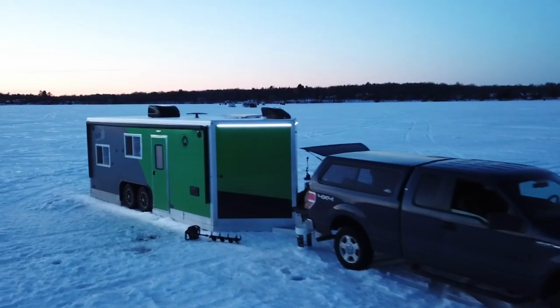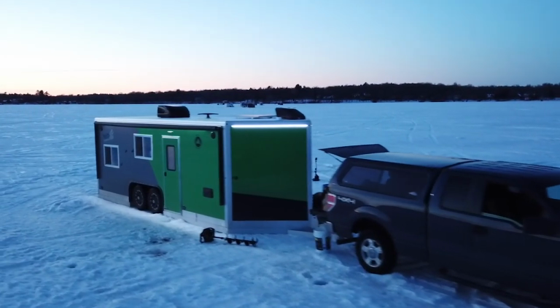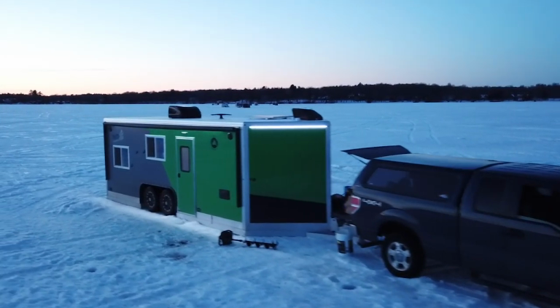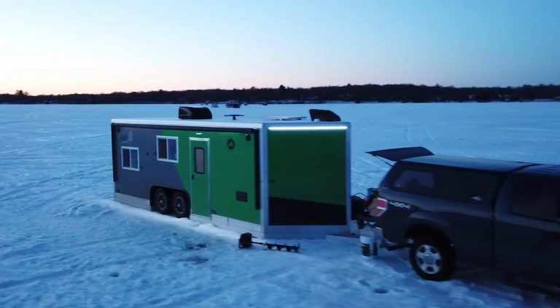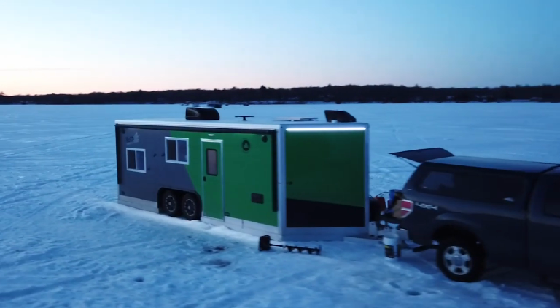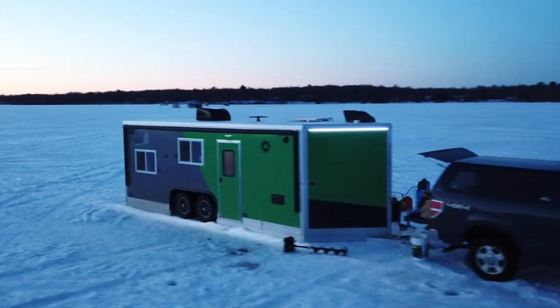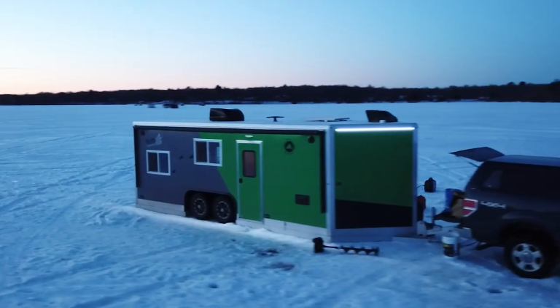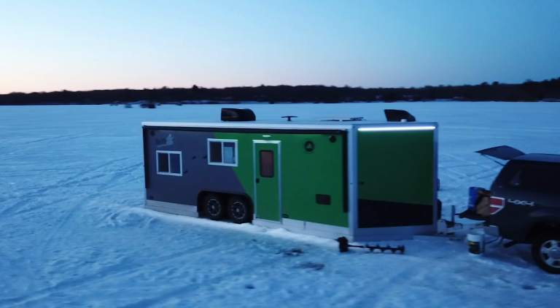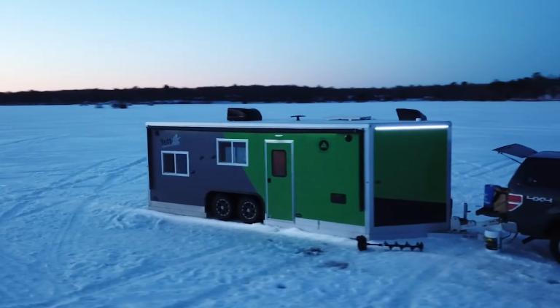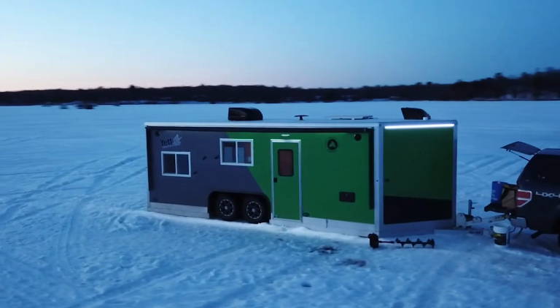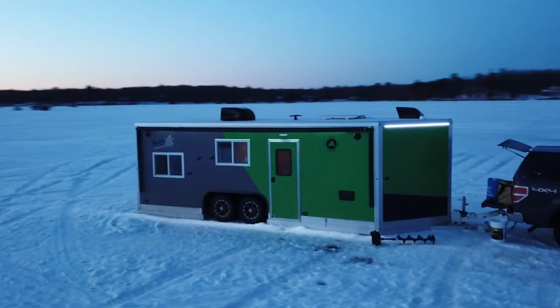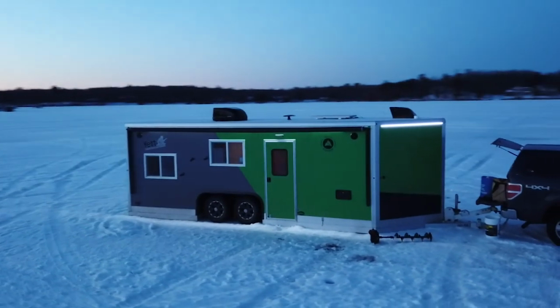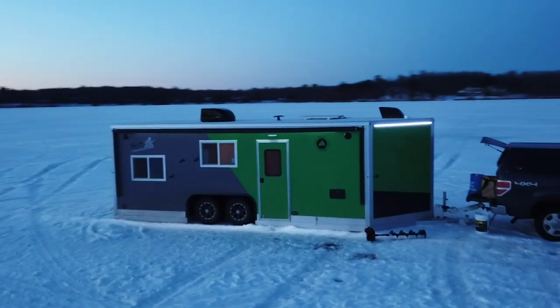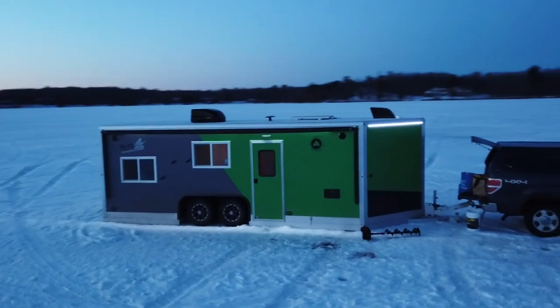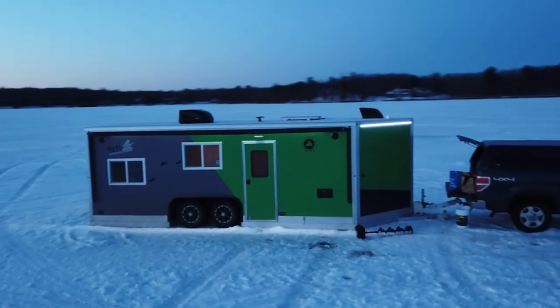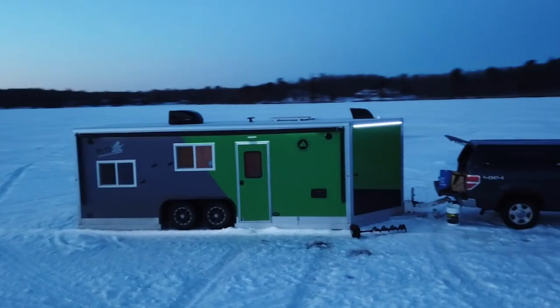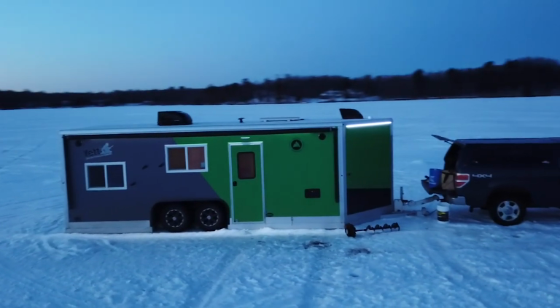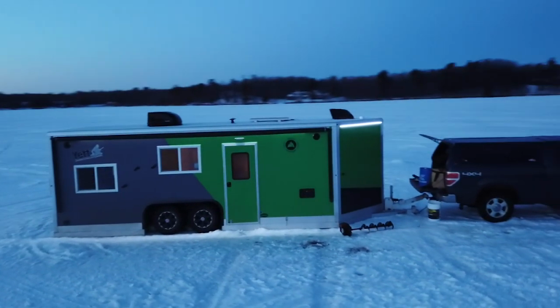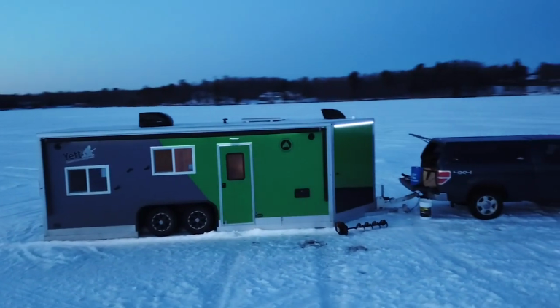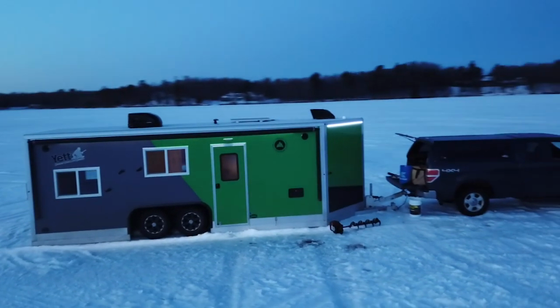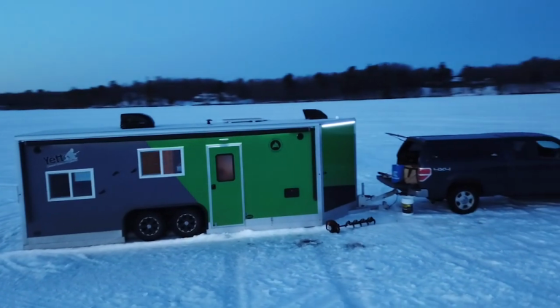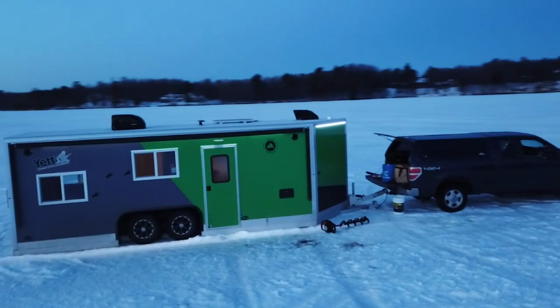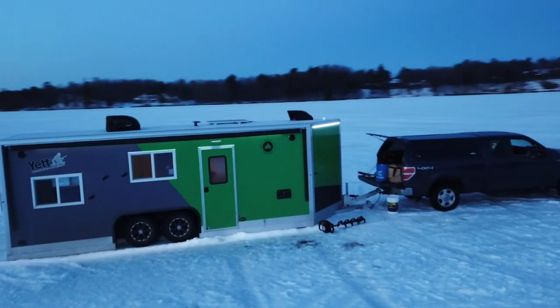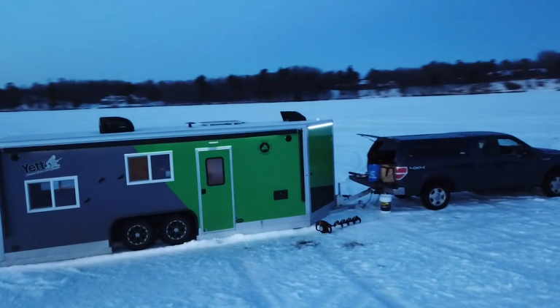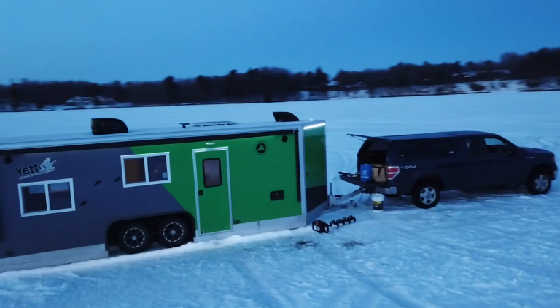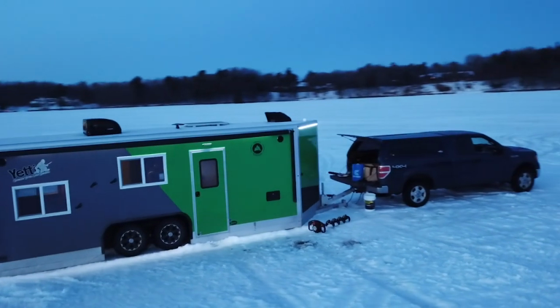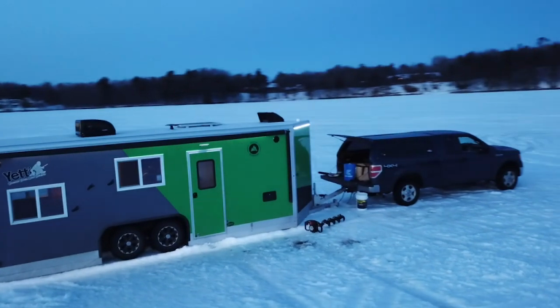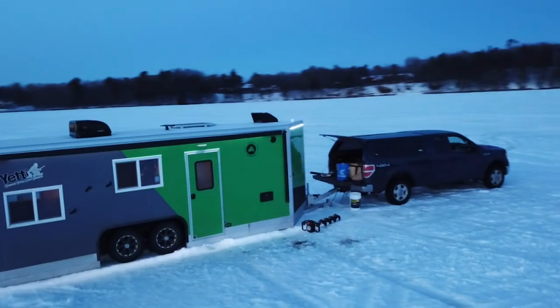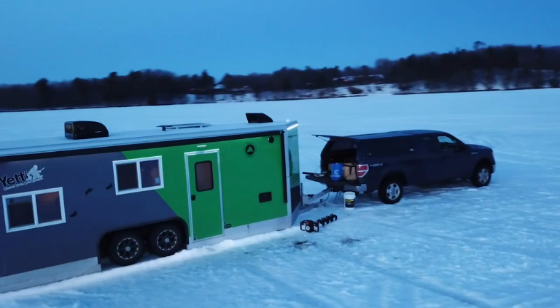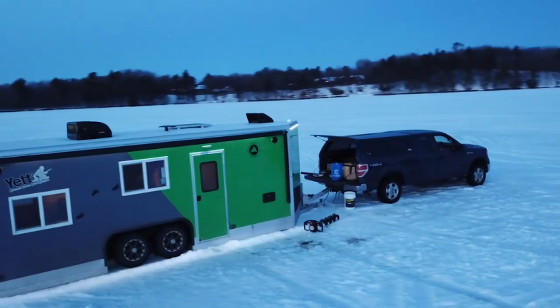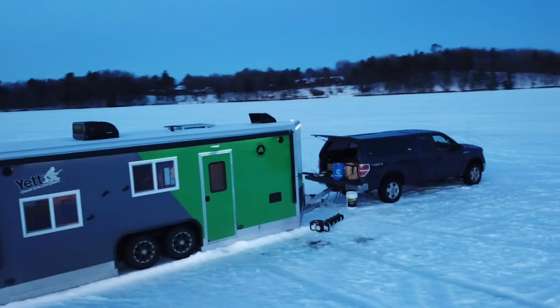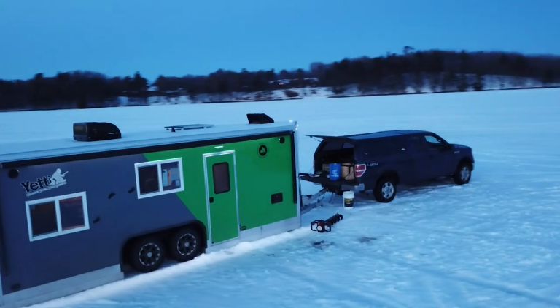We decided to take some time and come out to the lake and fish some basin fish, and we landed on a pretty good school of bluegills and crappies.